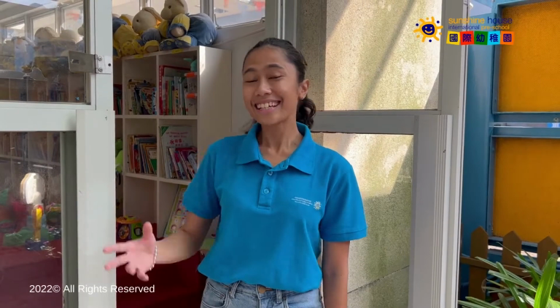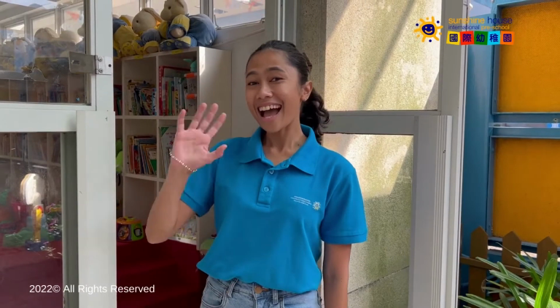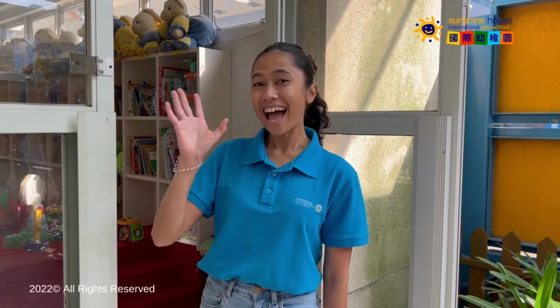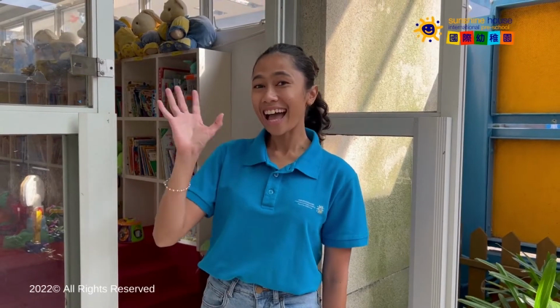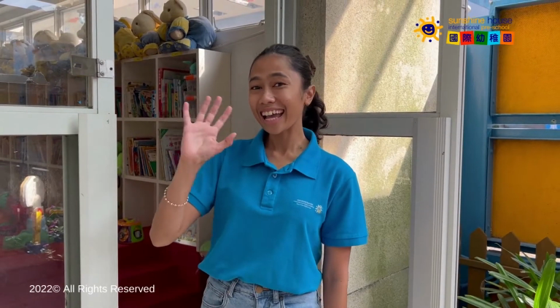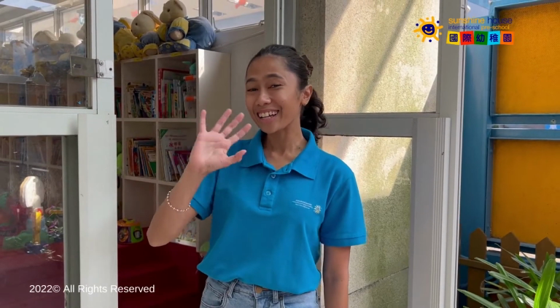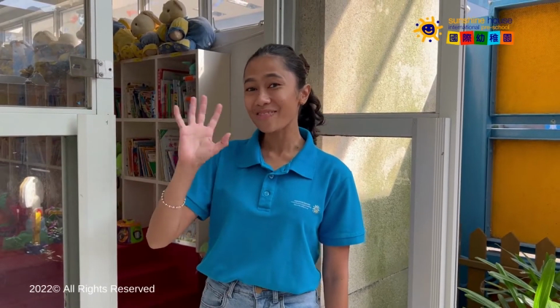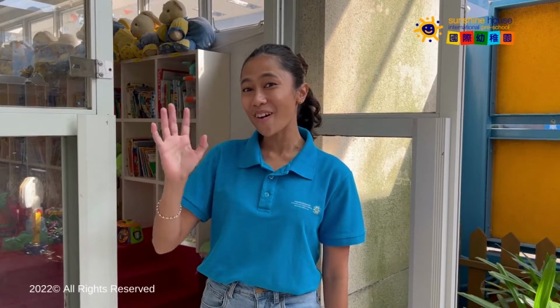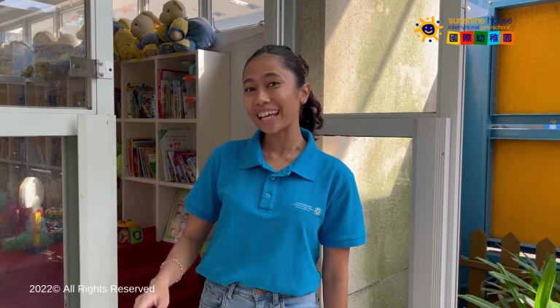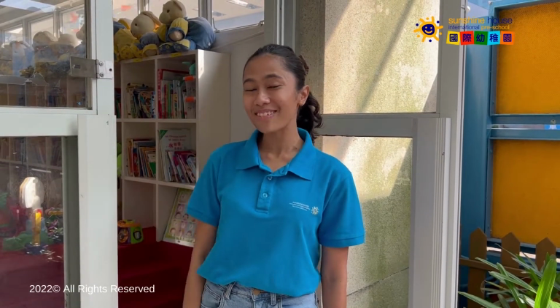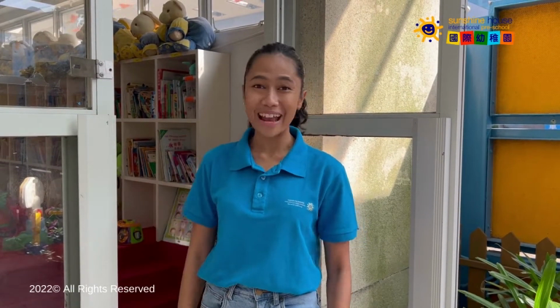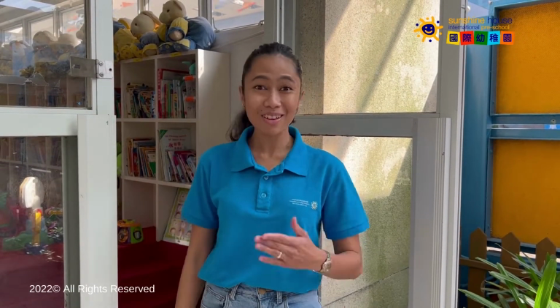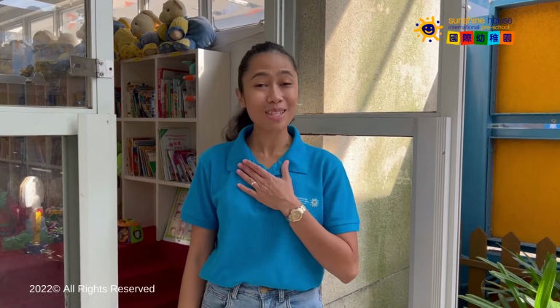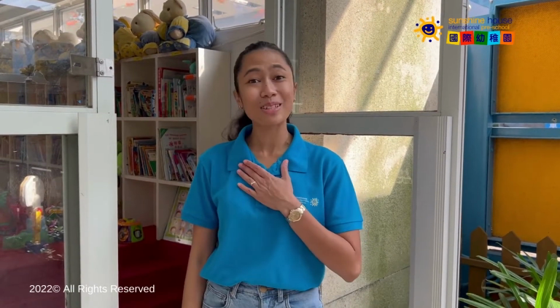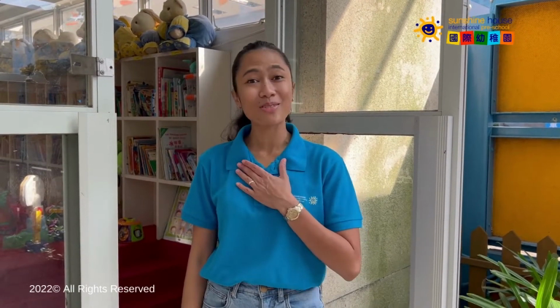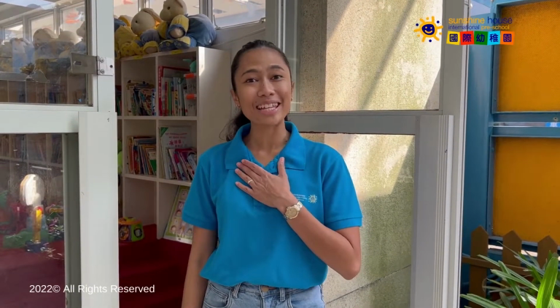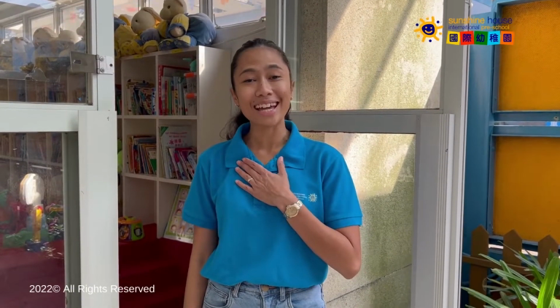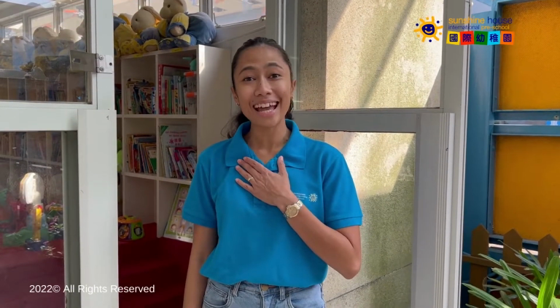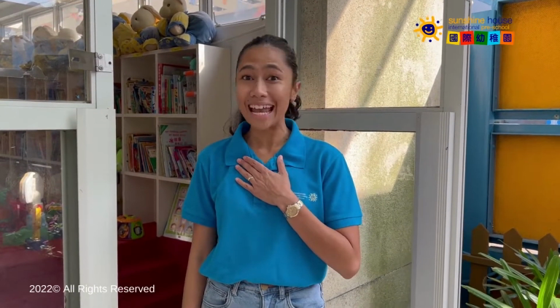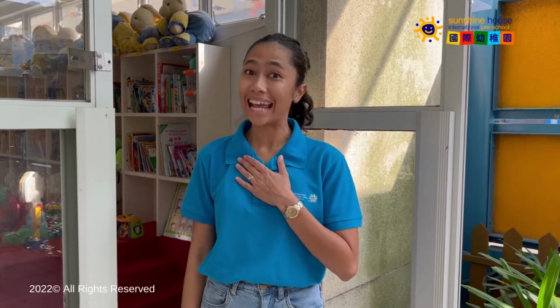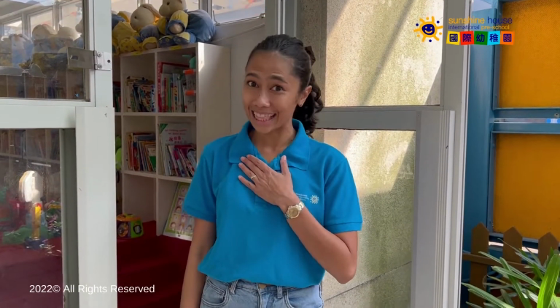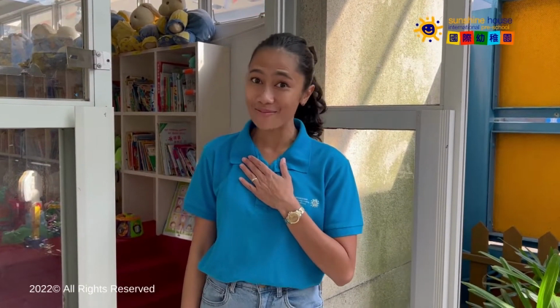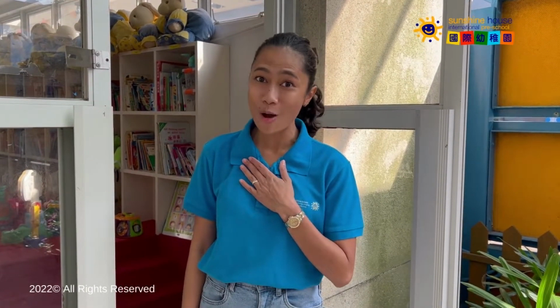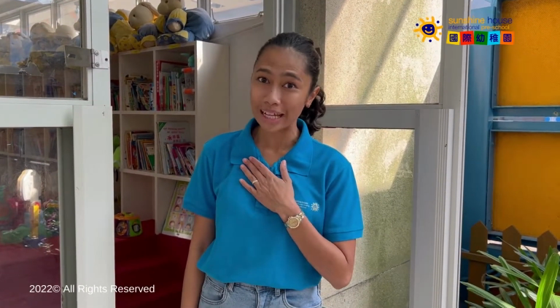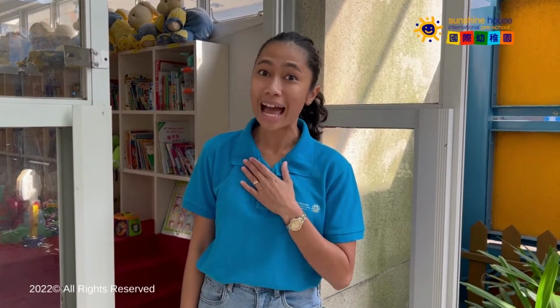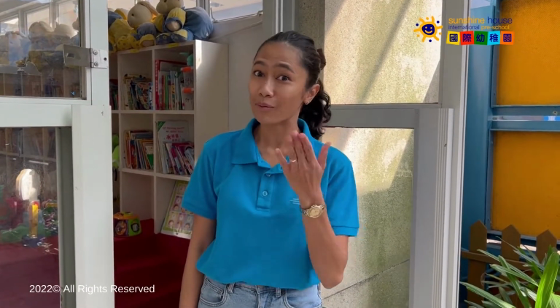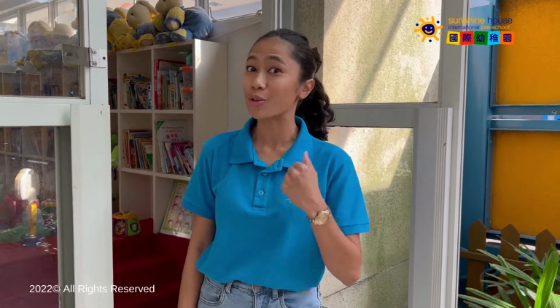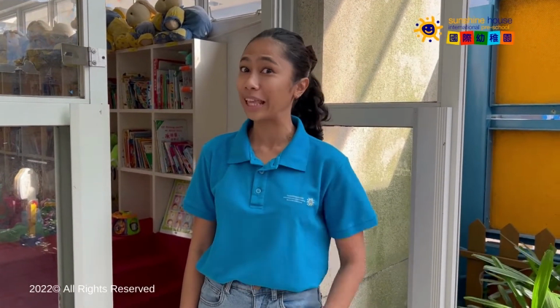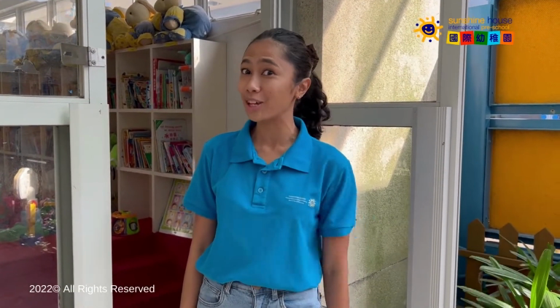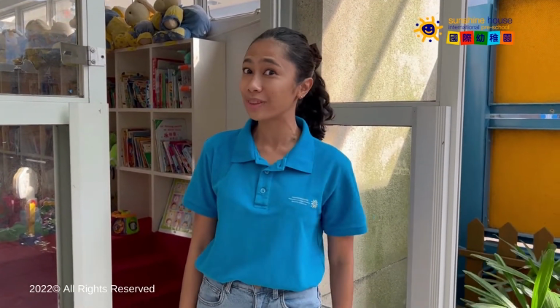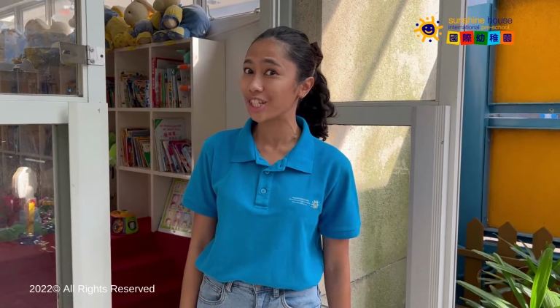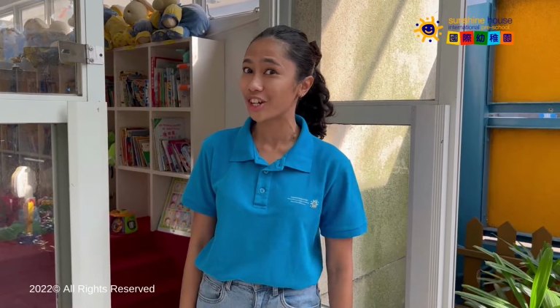Hi, good morning. My name is Miss Milda and I'm your playbook teacher.